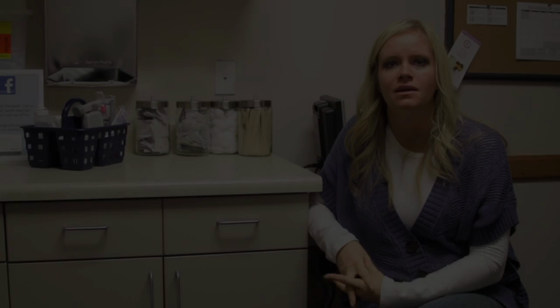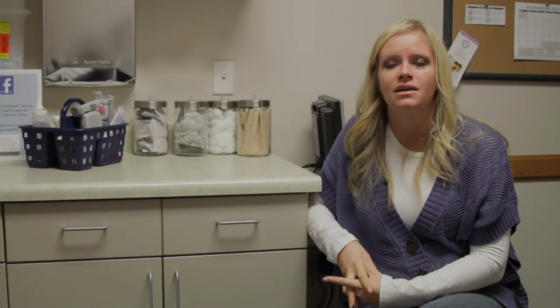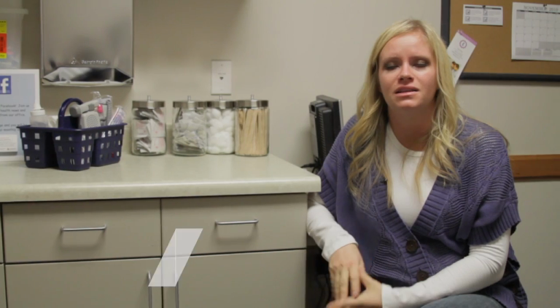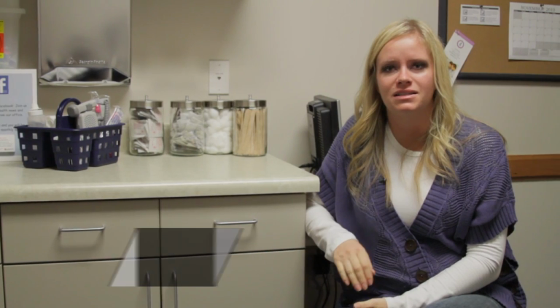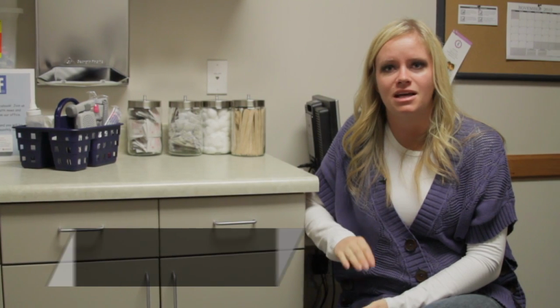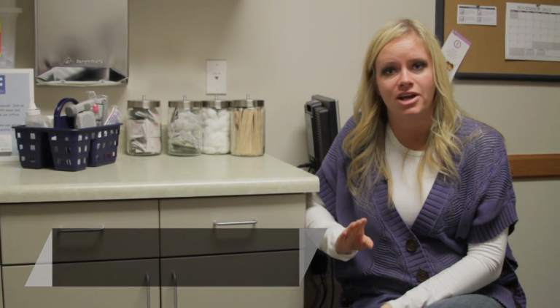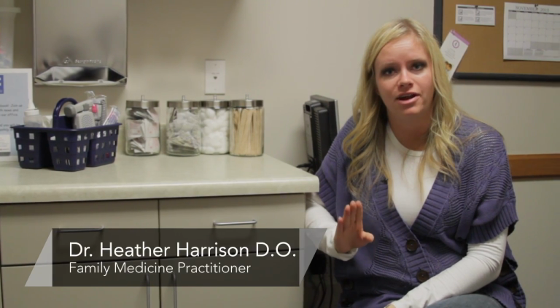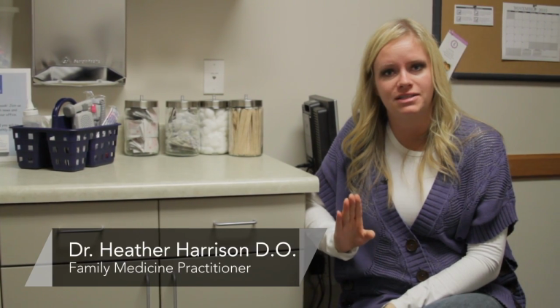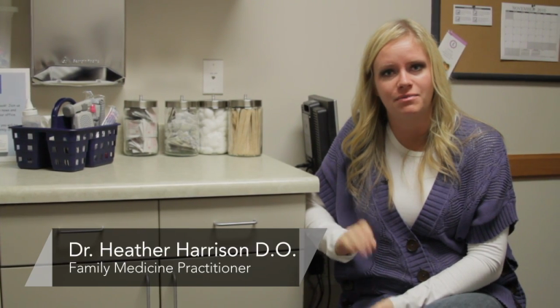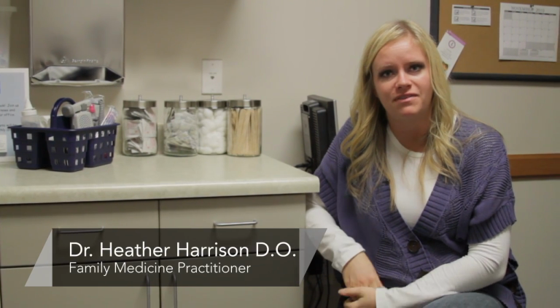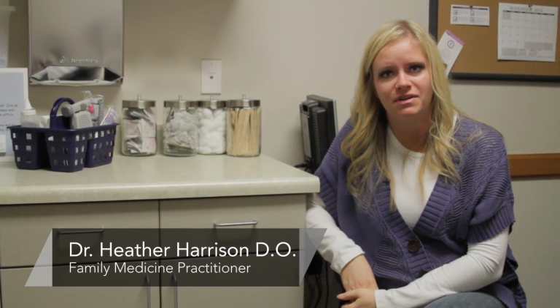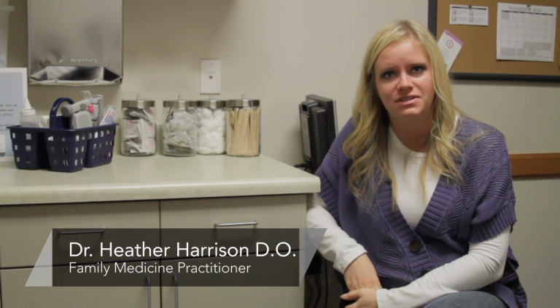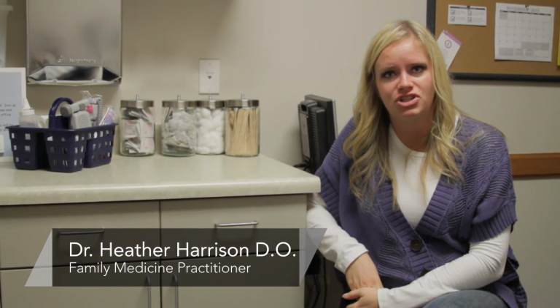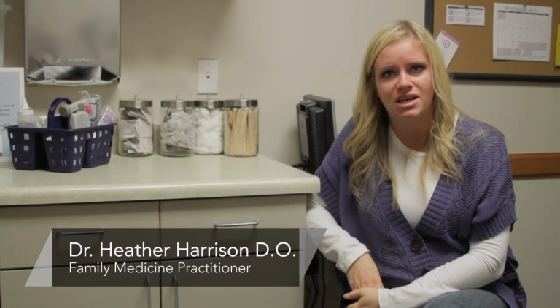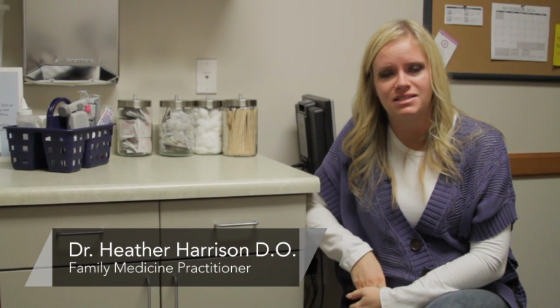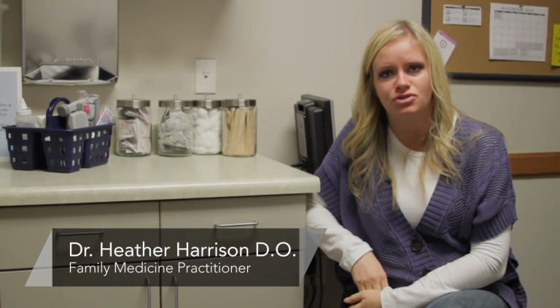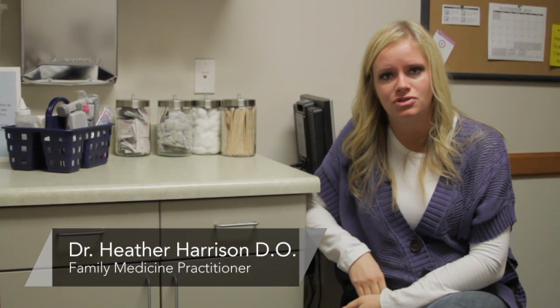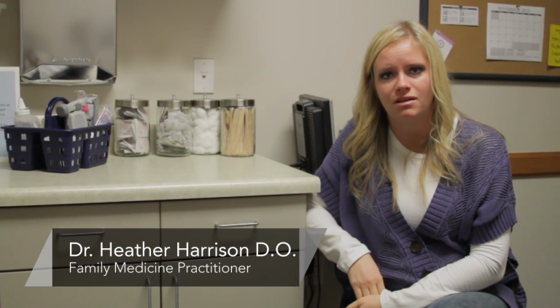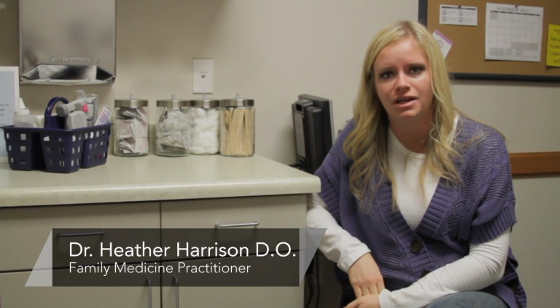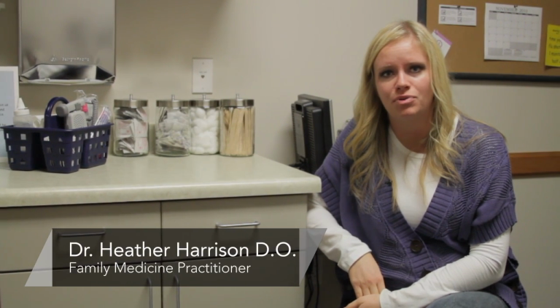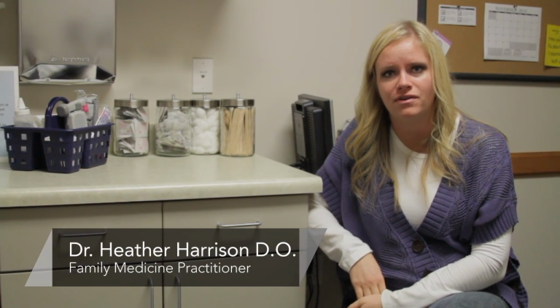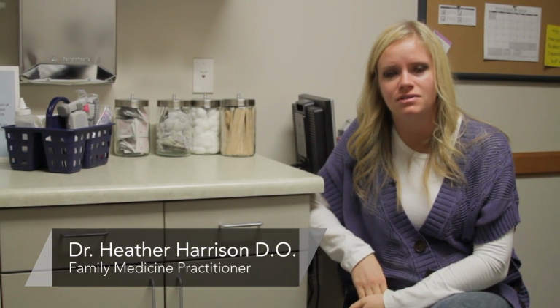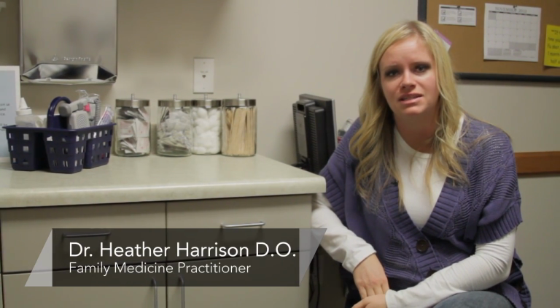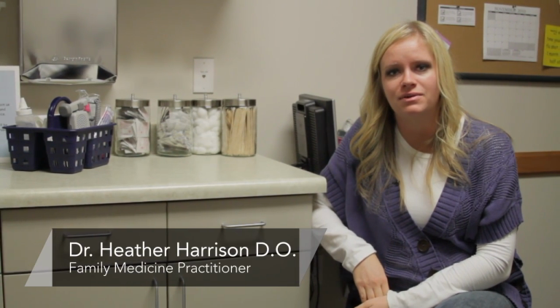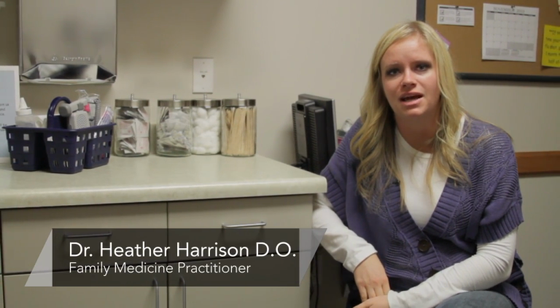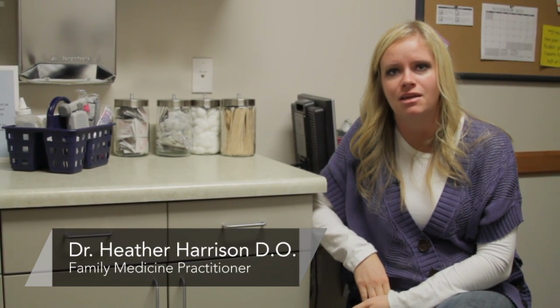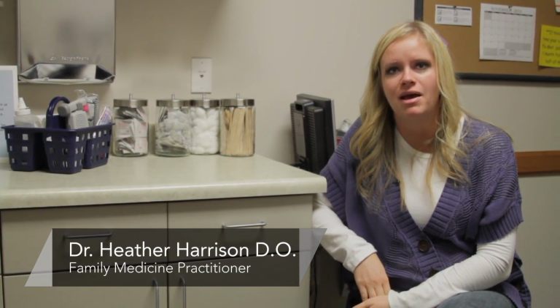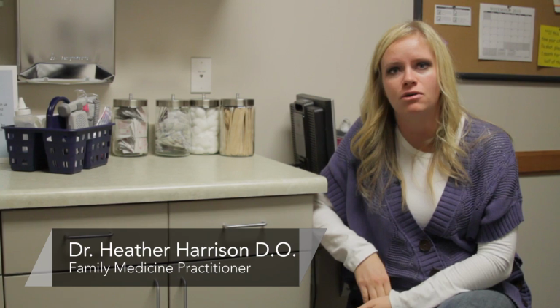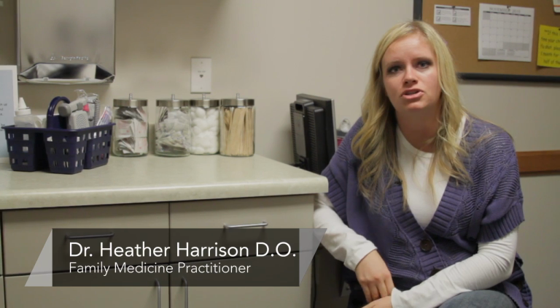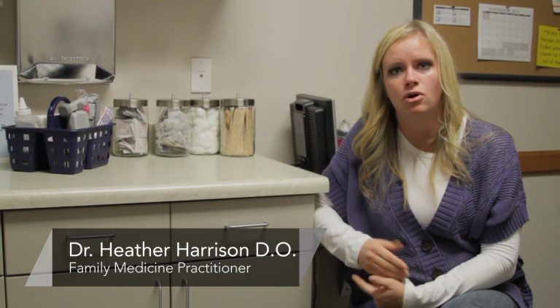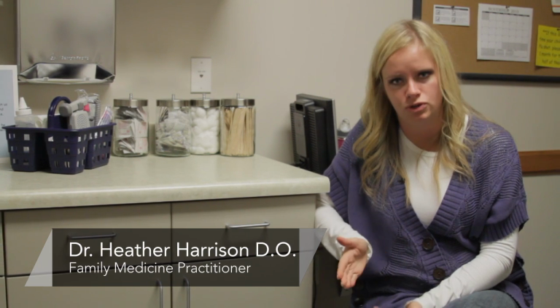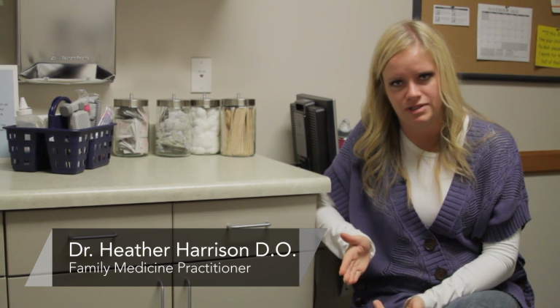This is Dr. Heather Harrison. I'm a family physician at the Central Utah Clinic in Provo. Today we're talking about how to read your ultrasound.